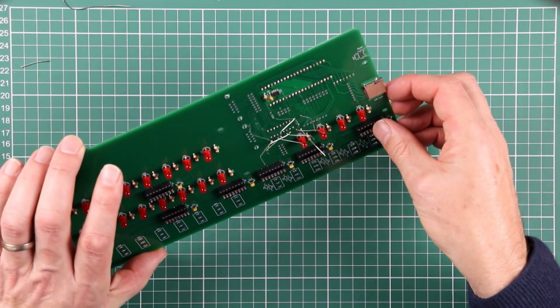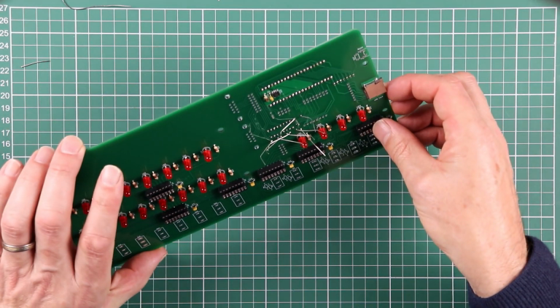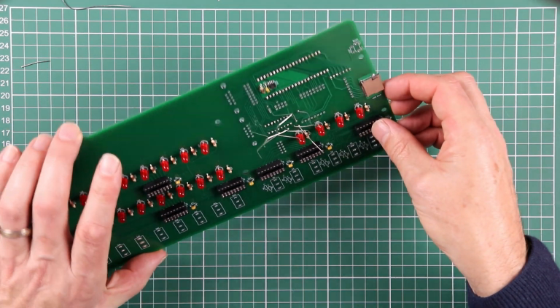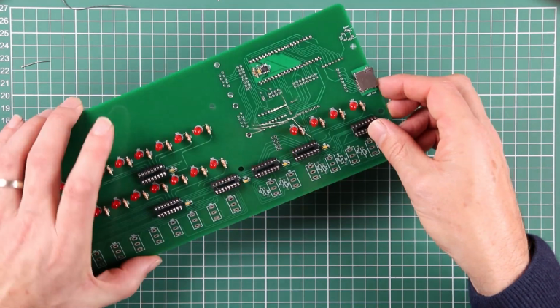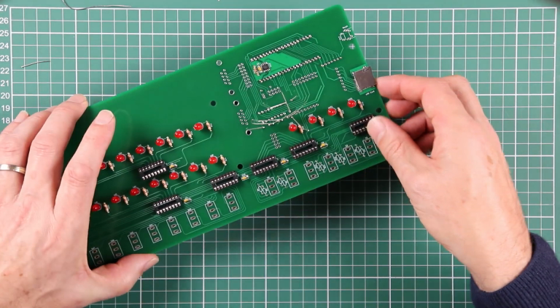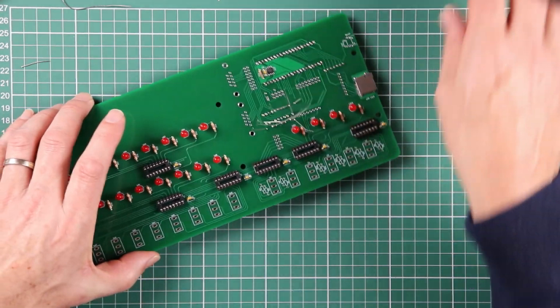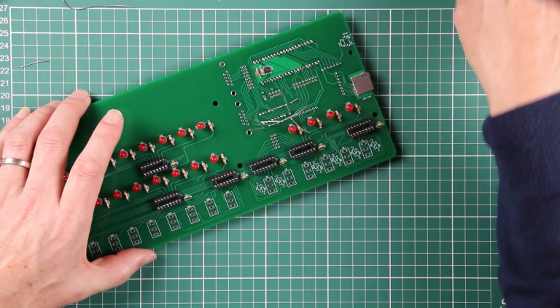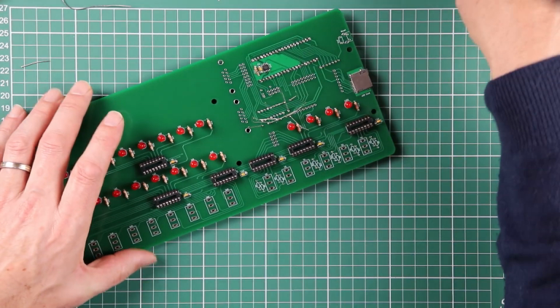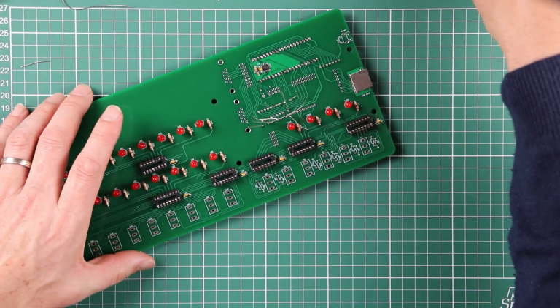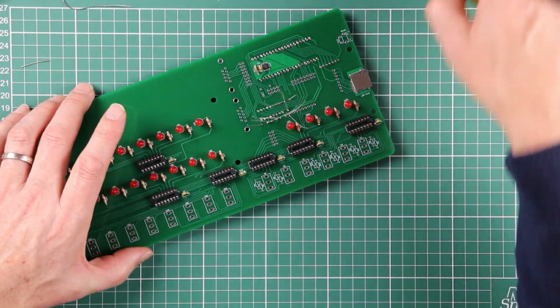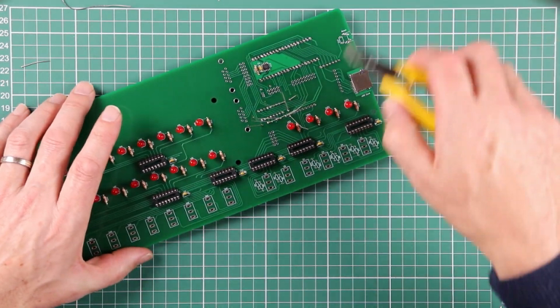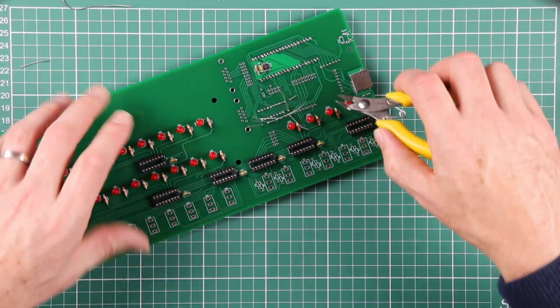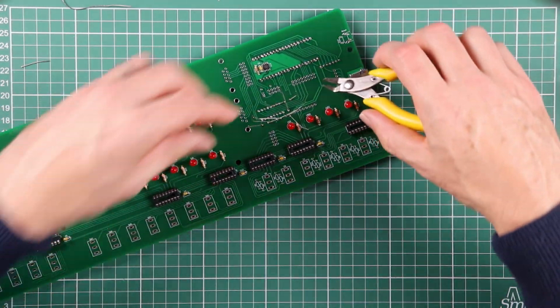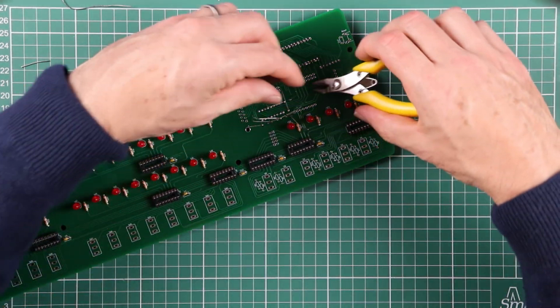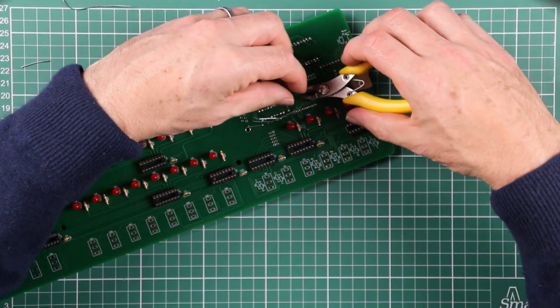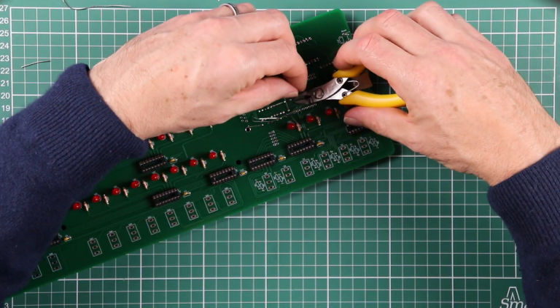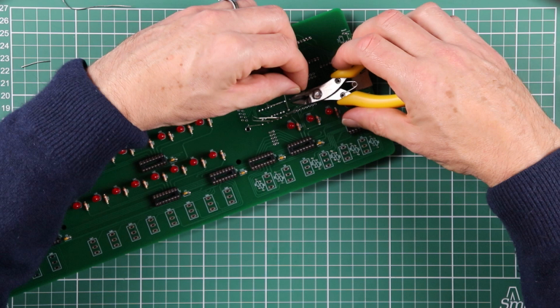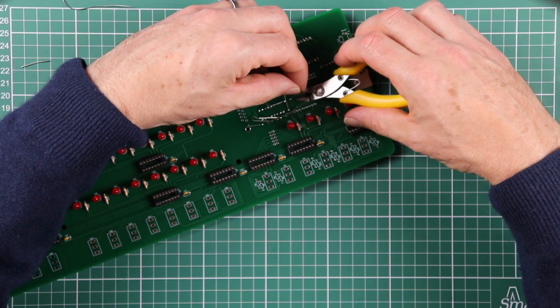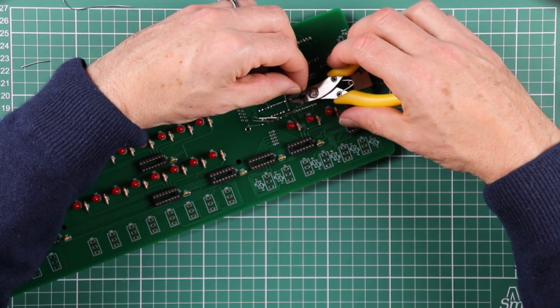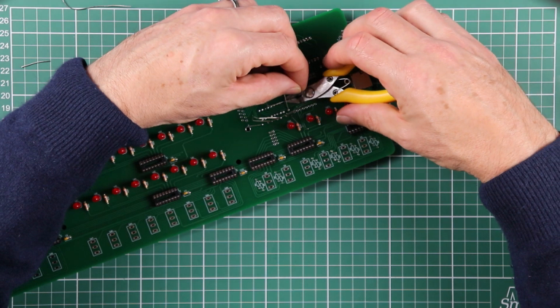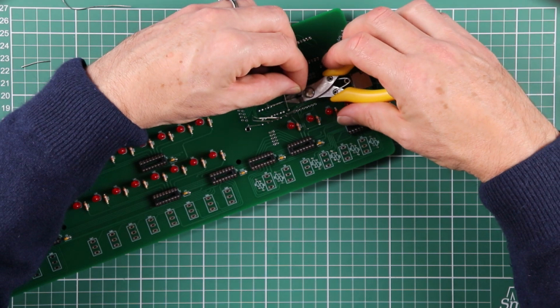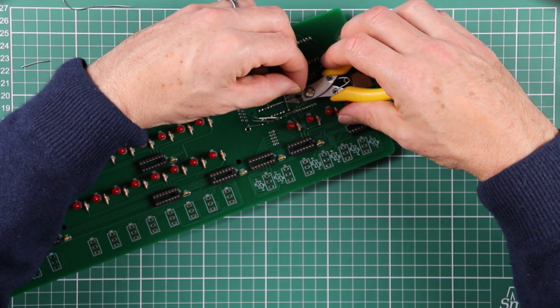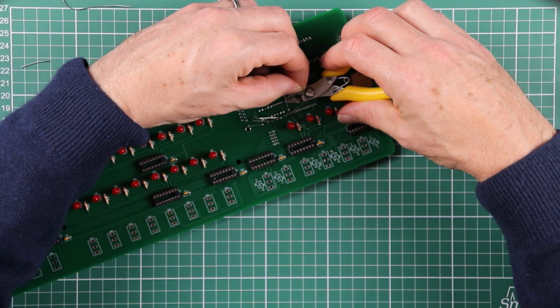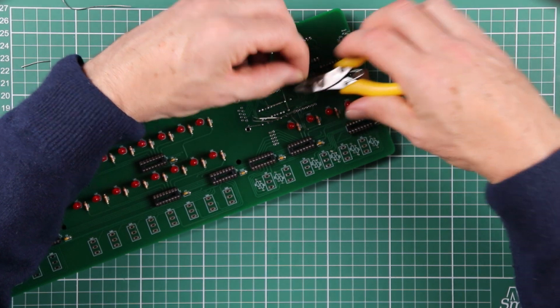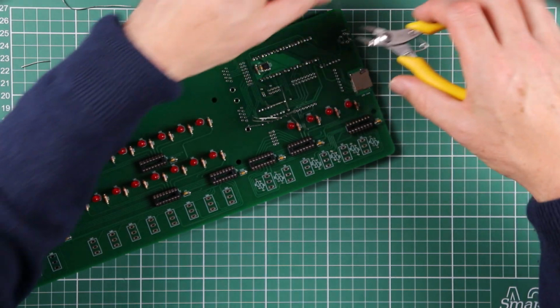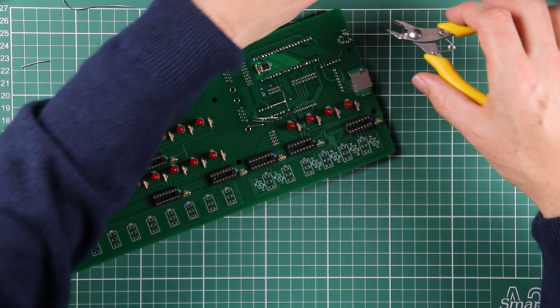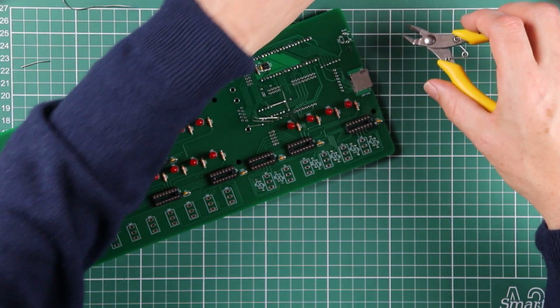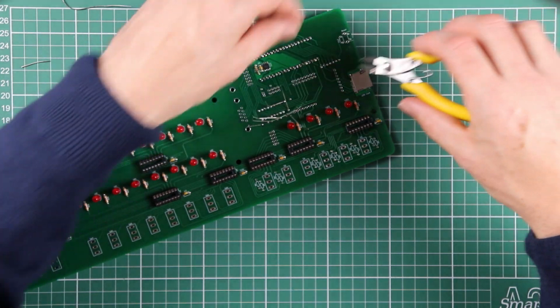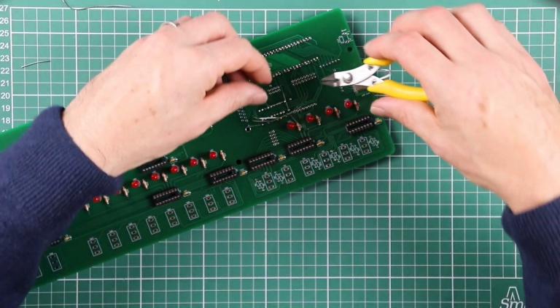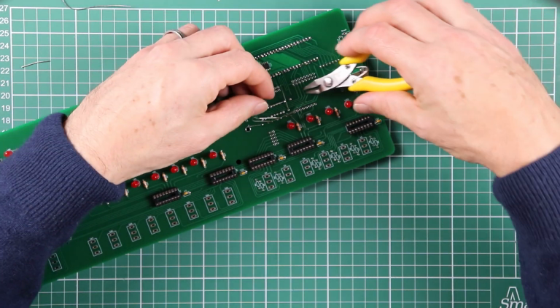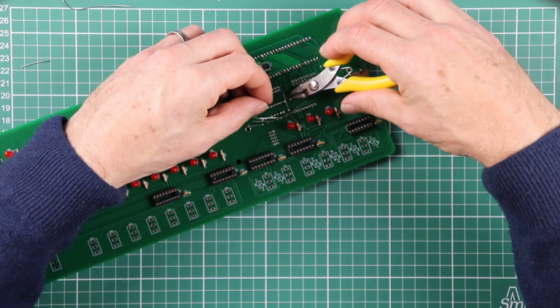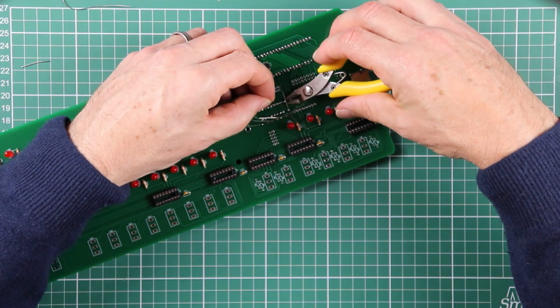That's a bit of a forest of capacitance leads, so just double check that you've got them all in before you start snipping them off.